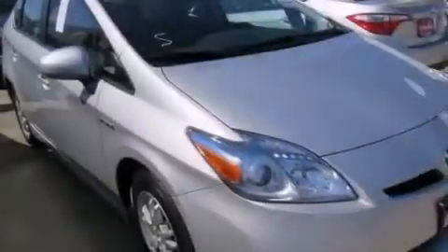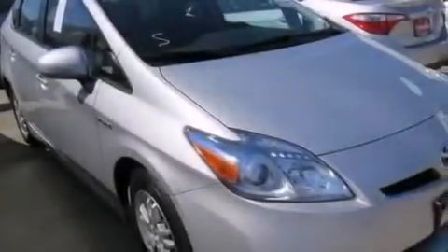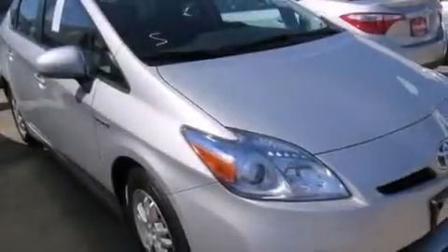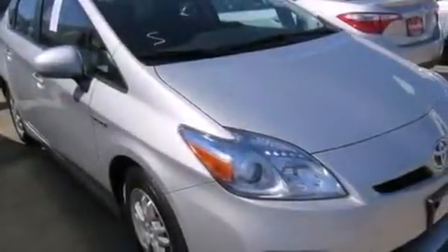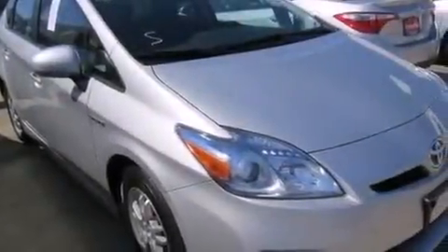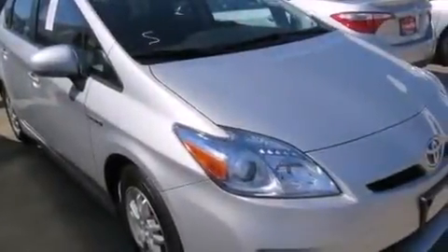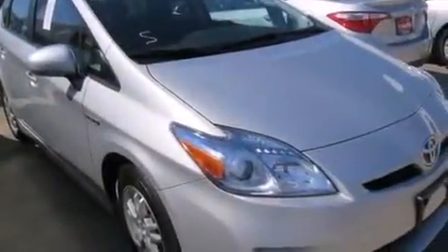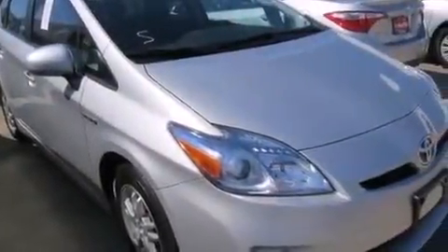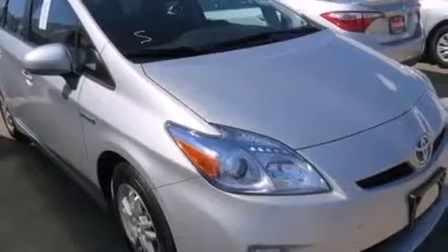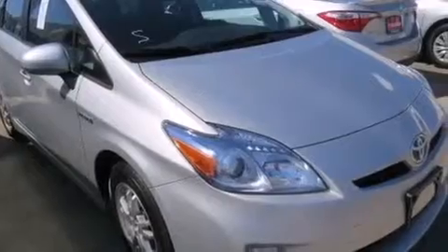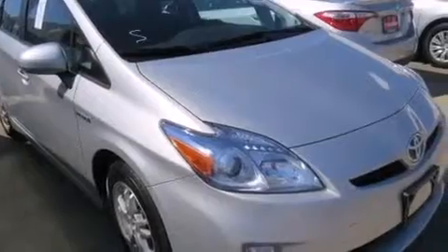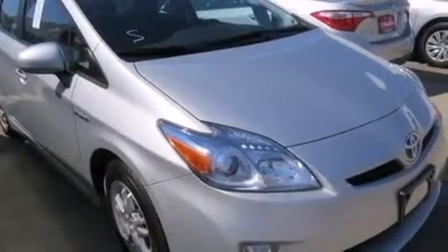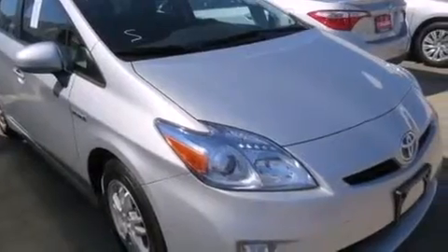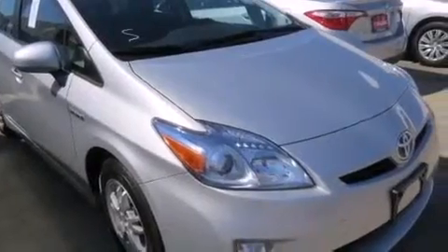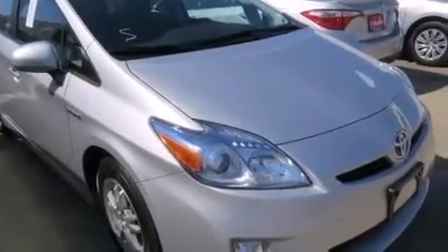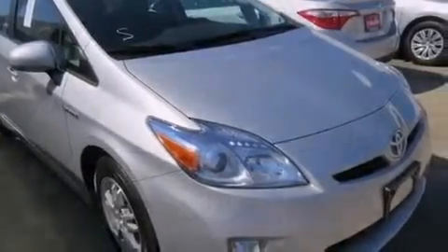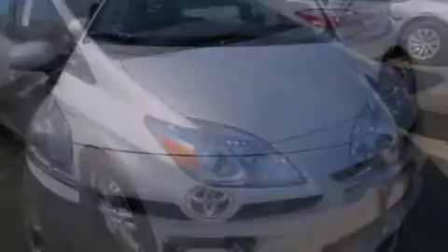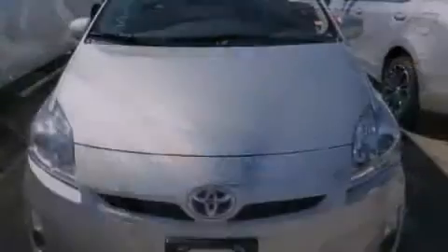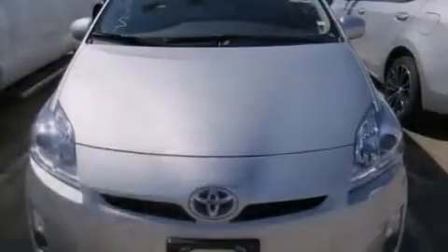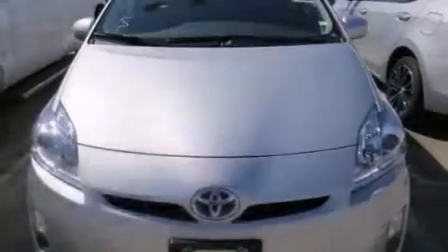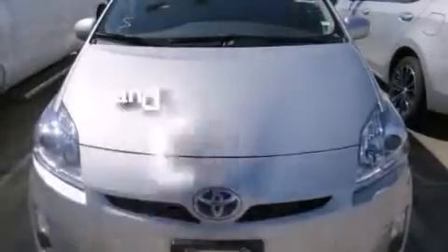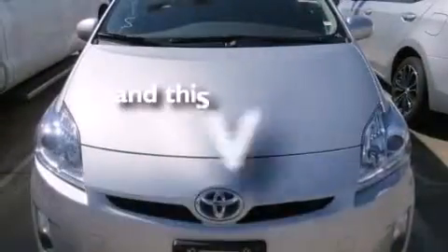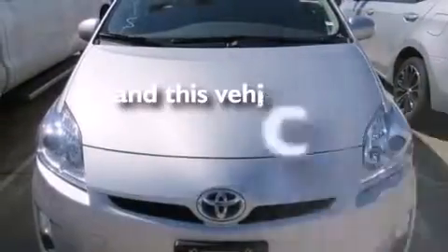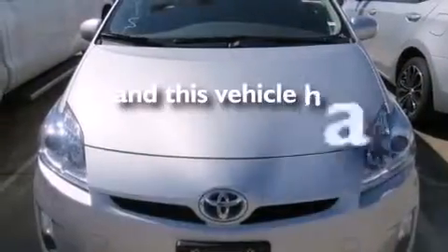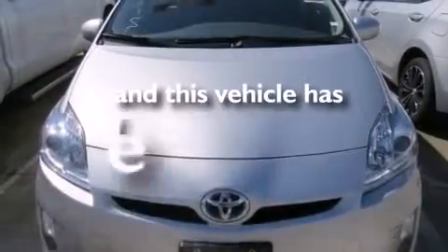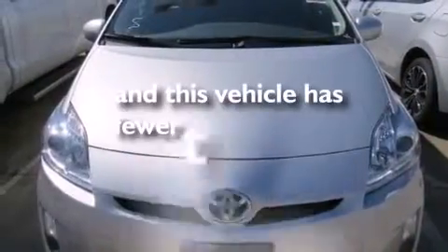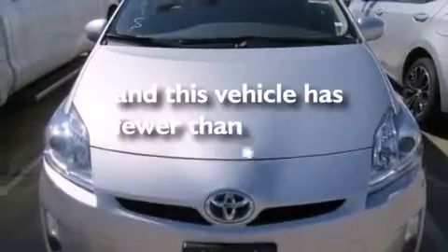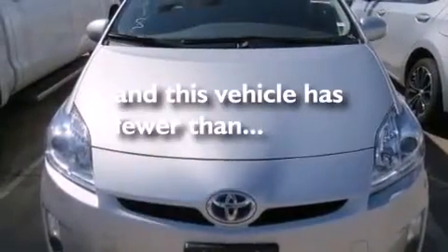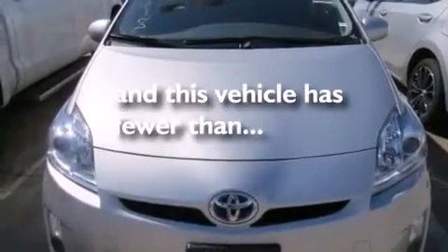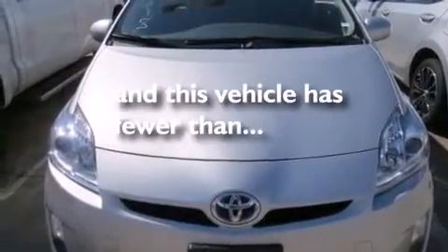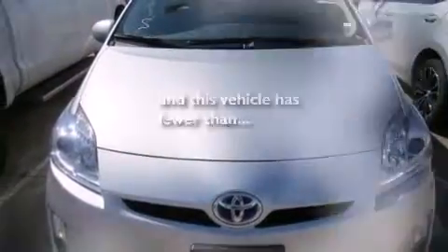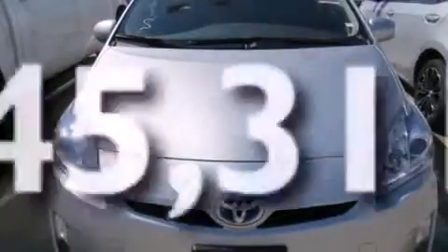Rear seat childproof door locks, air conditioning, and this vehicle has less than 46,000 miles.